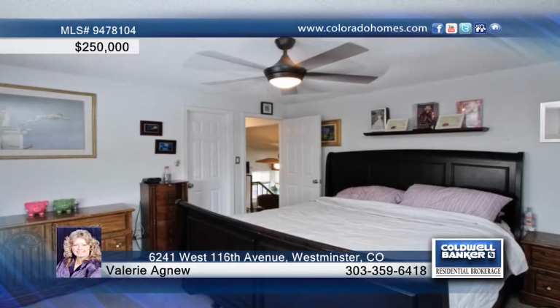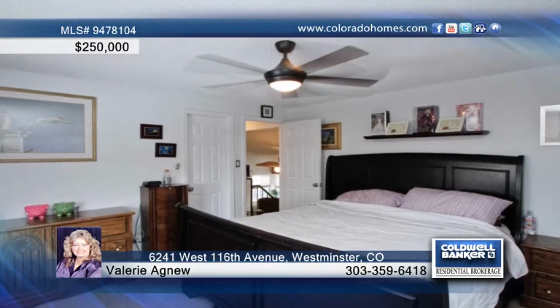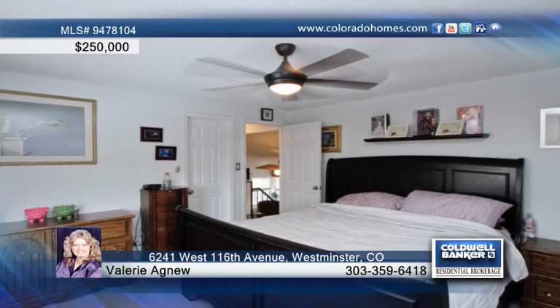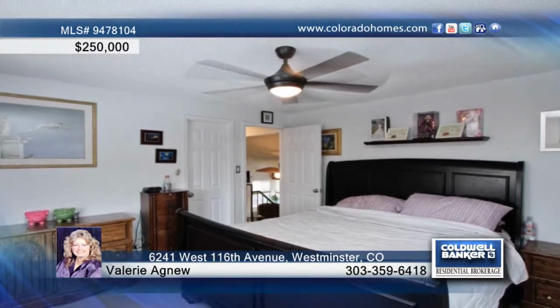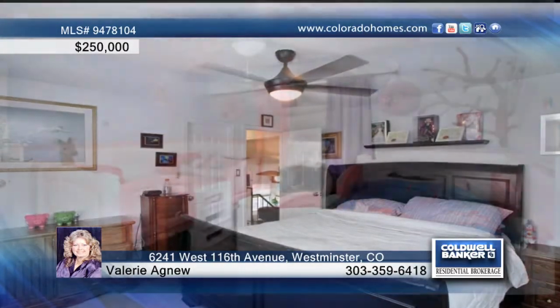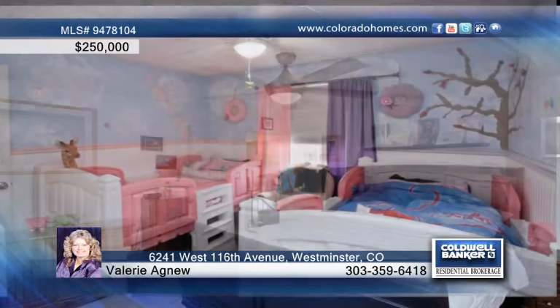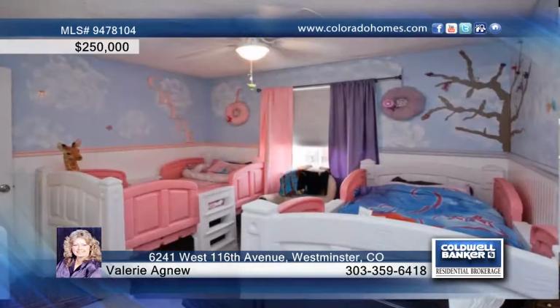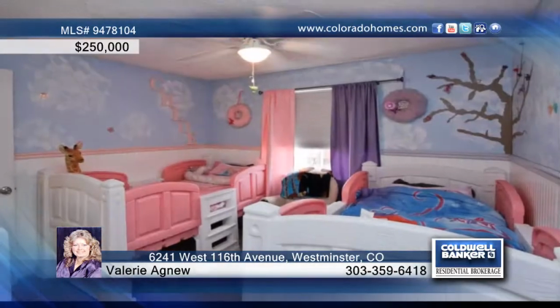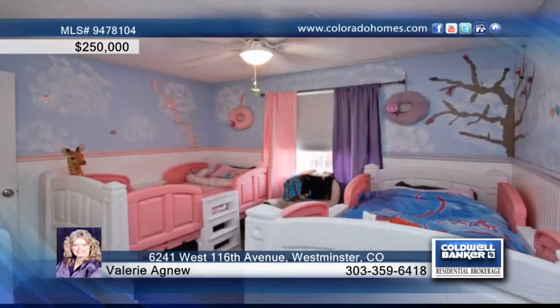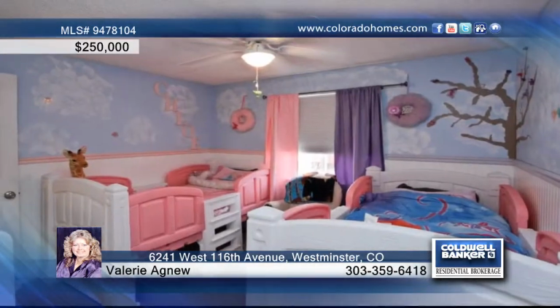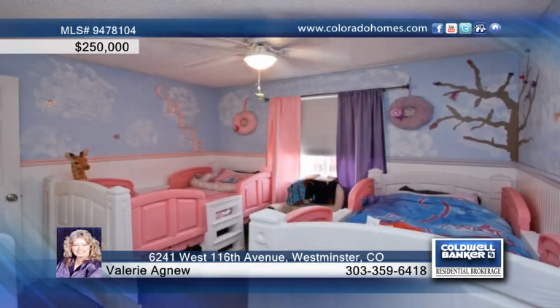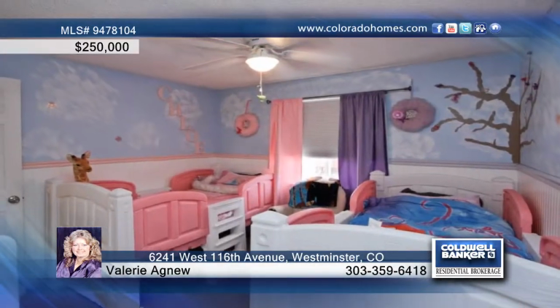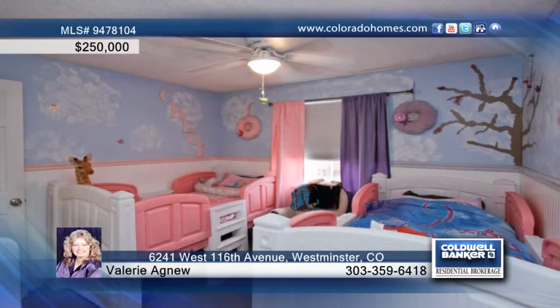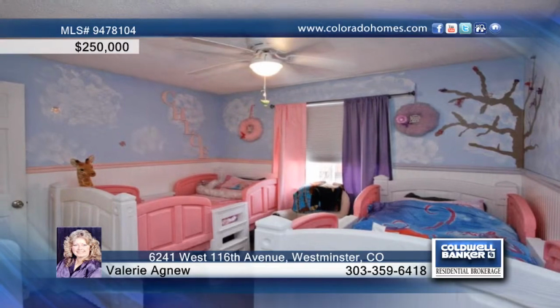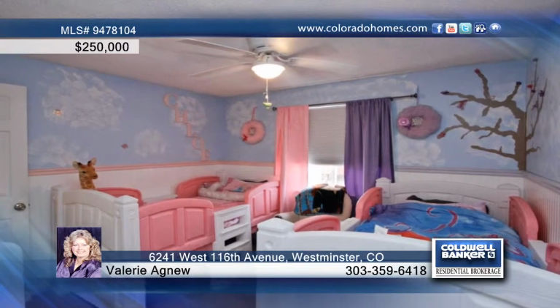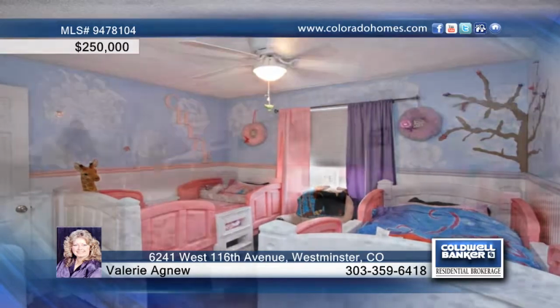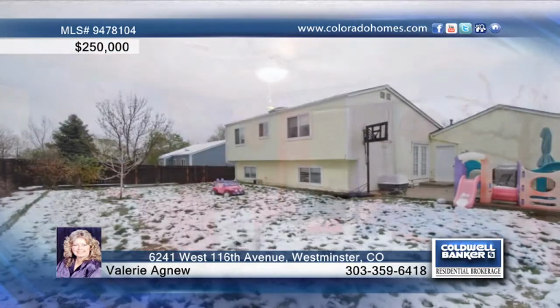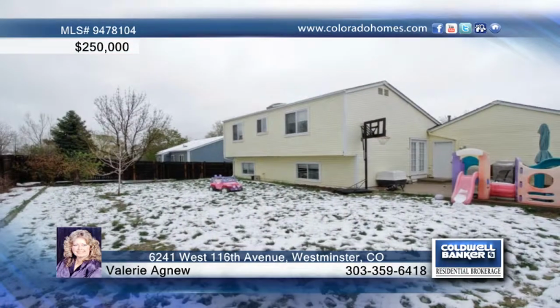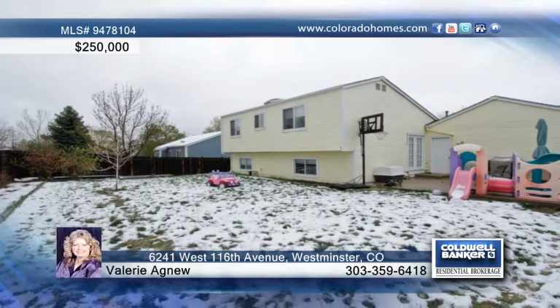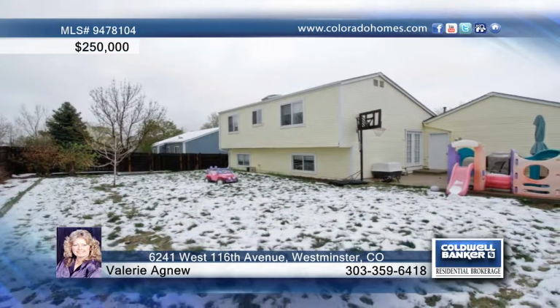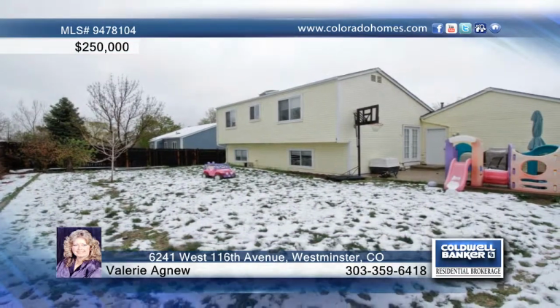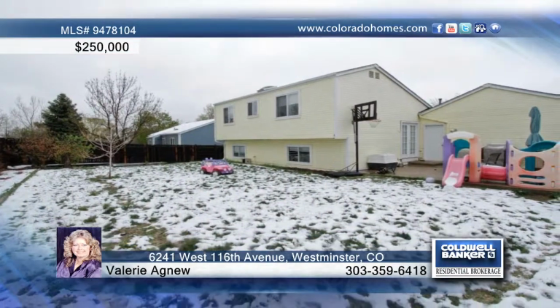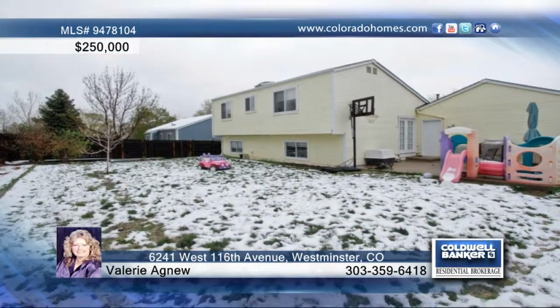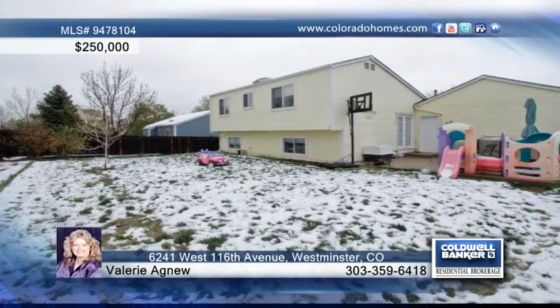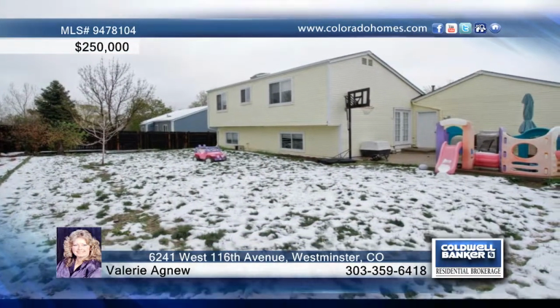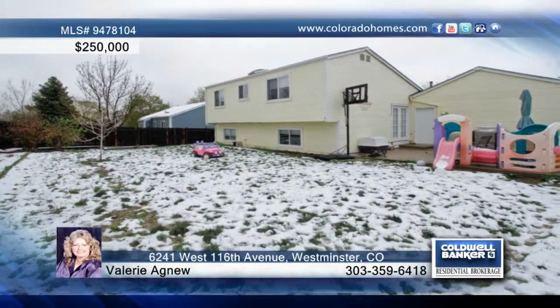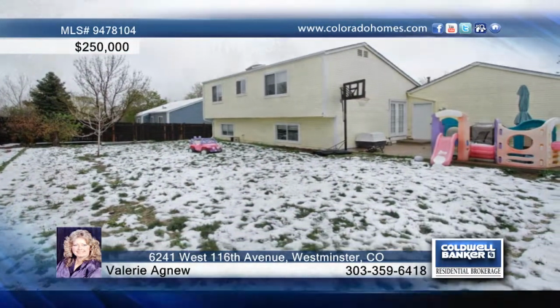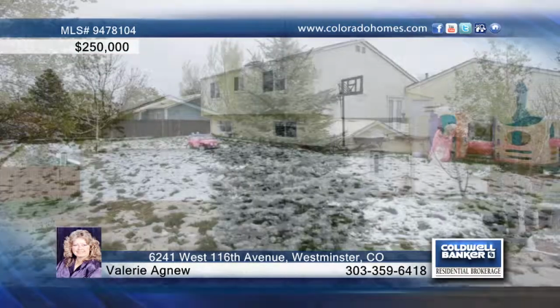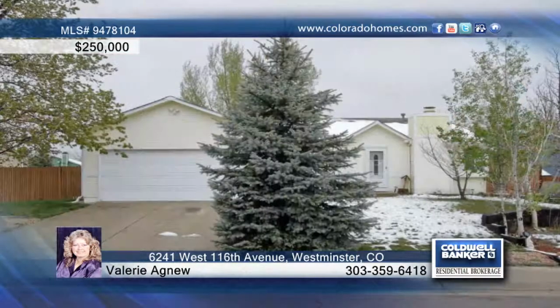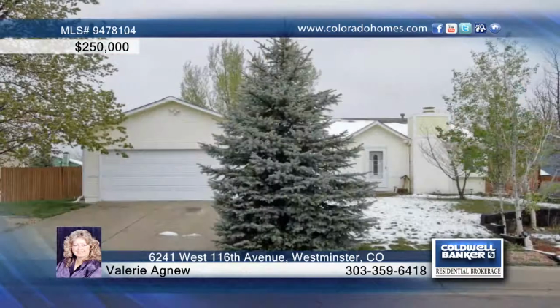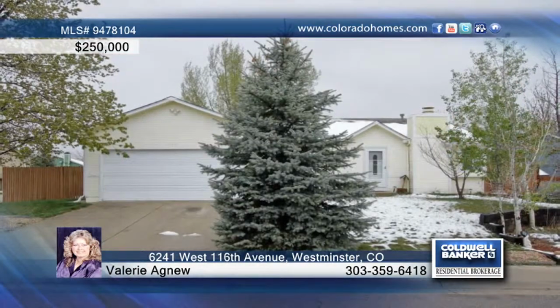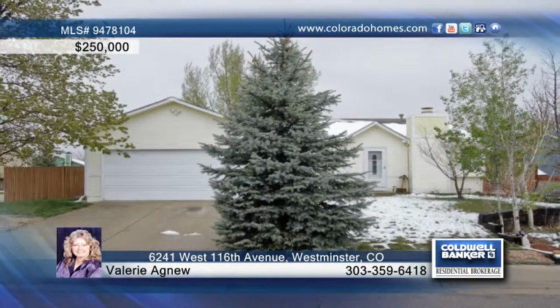A large yard and fabulous location finish off this three-bedroom, two-bath home. Call Valerie Agnew for the keys to your future home.